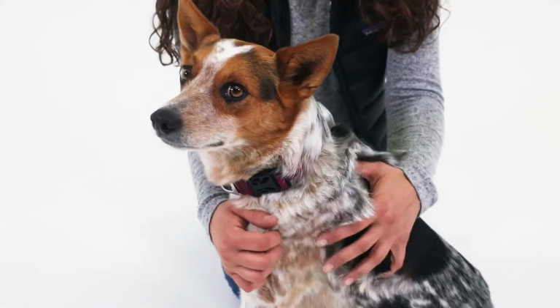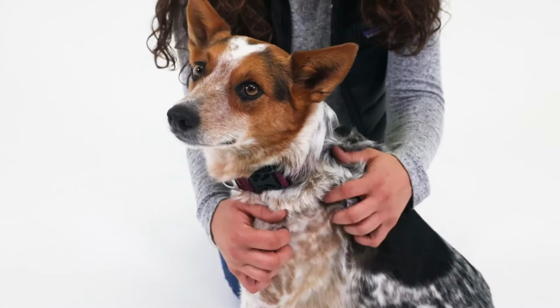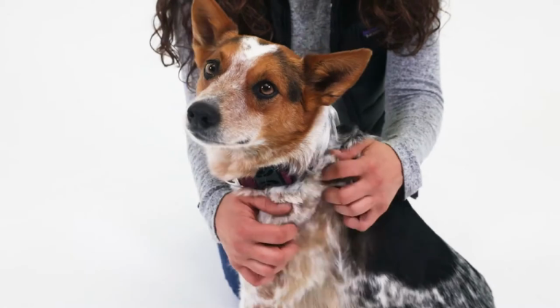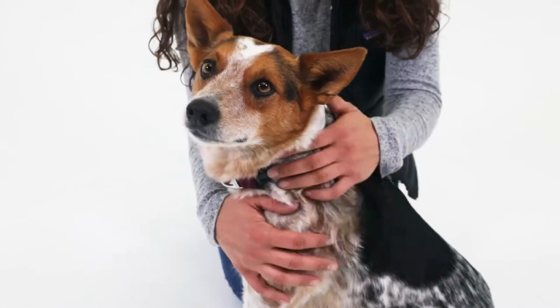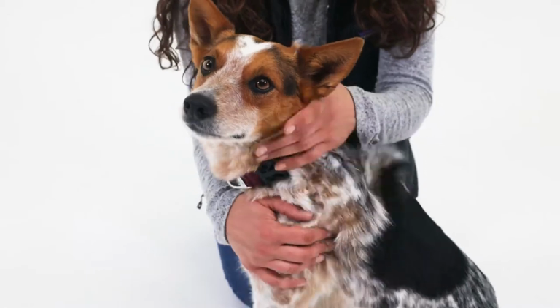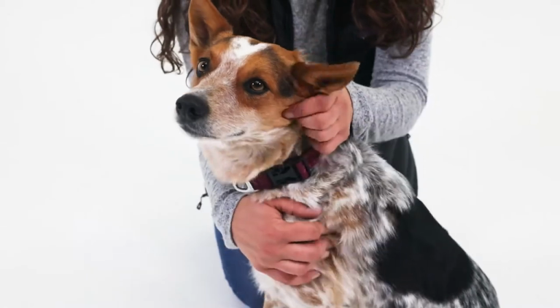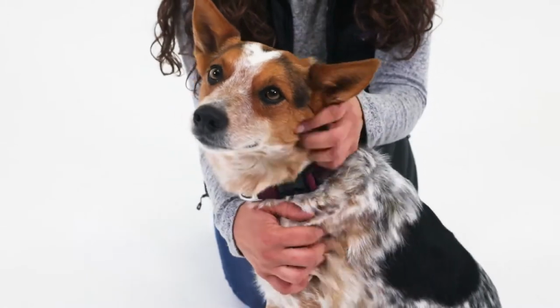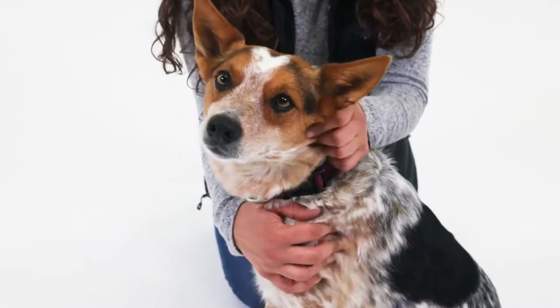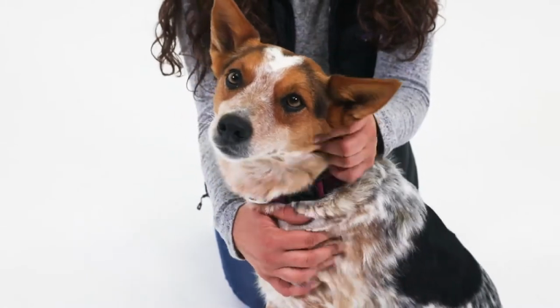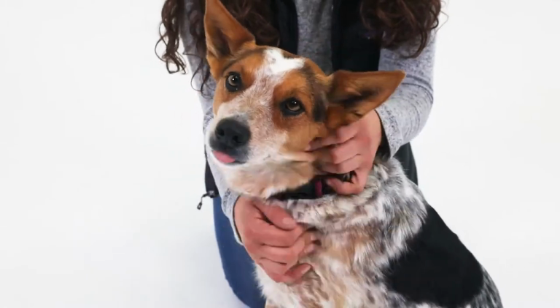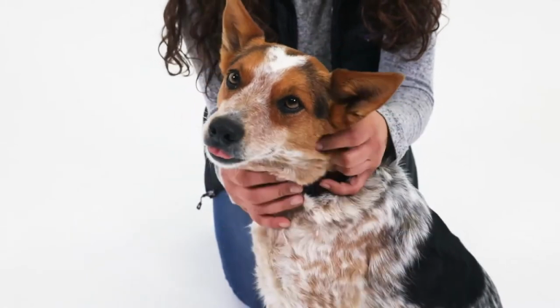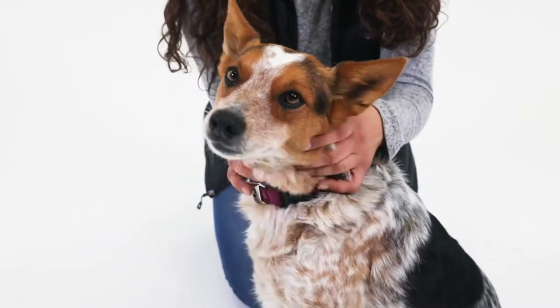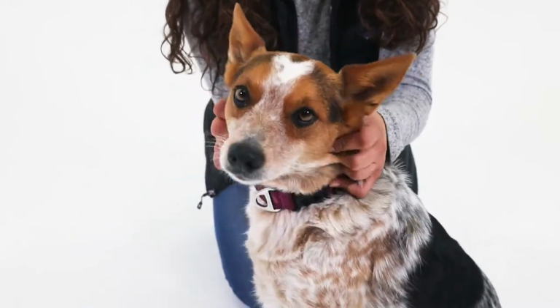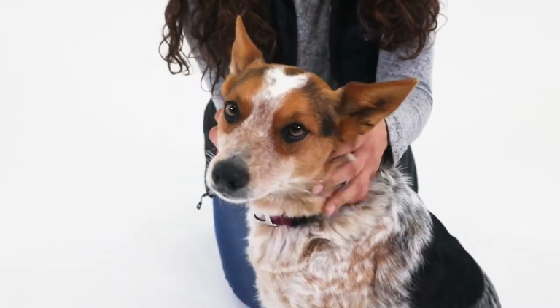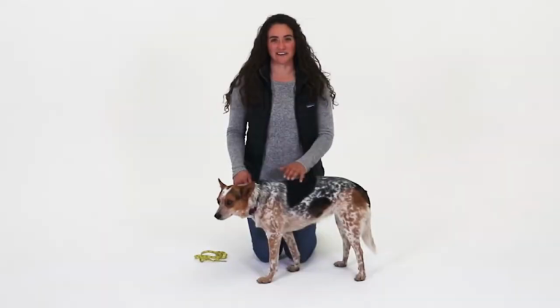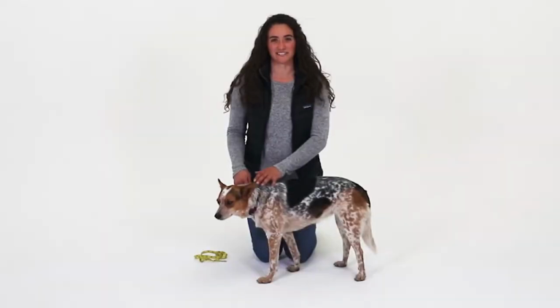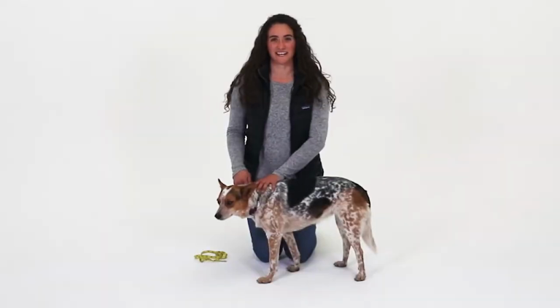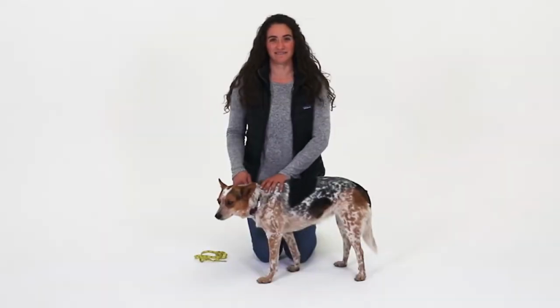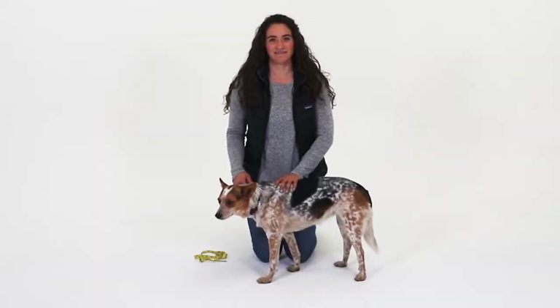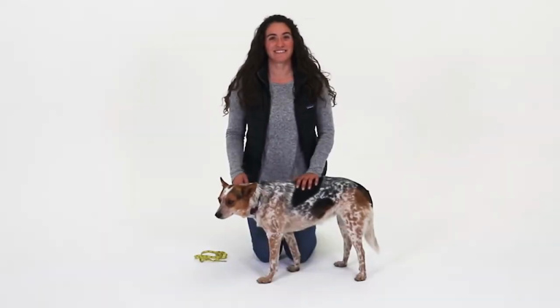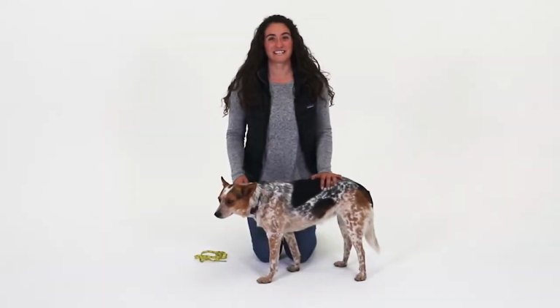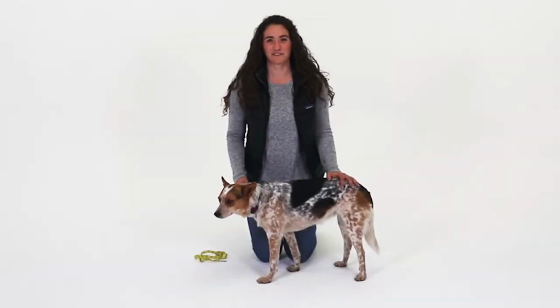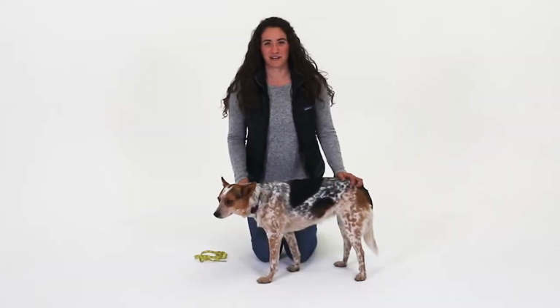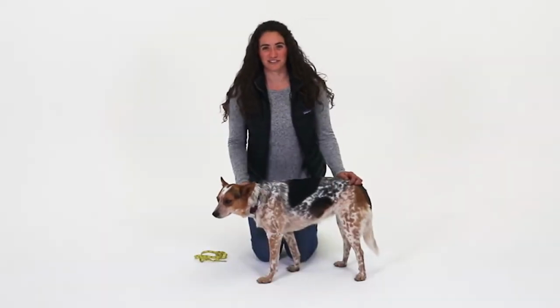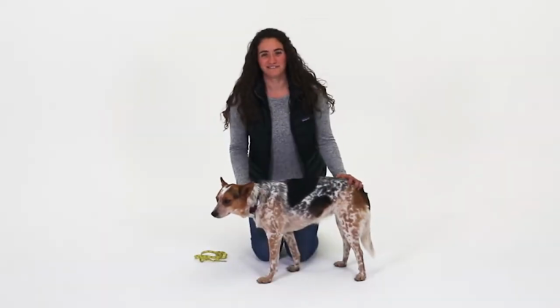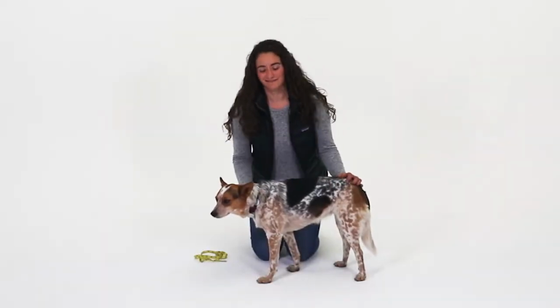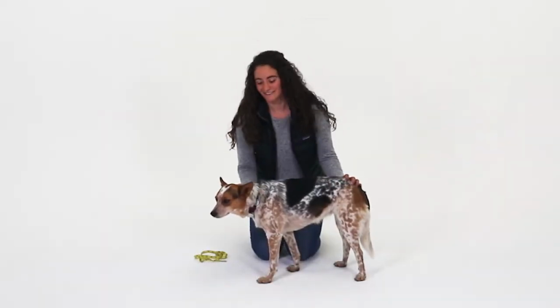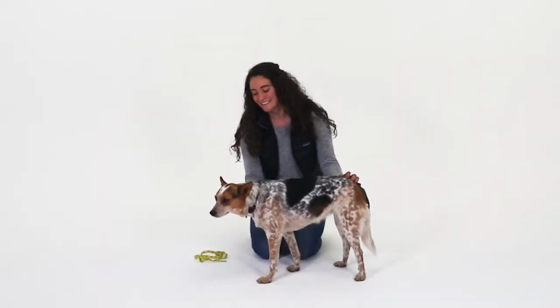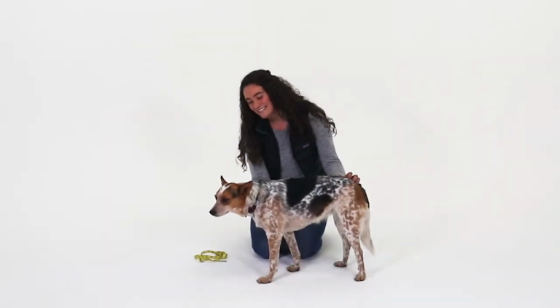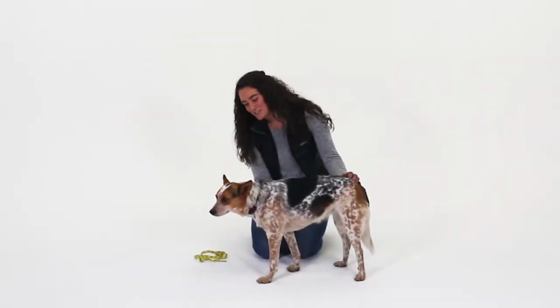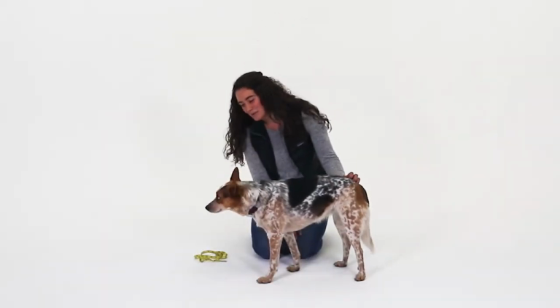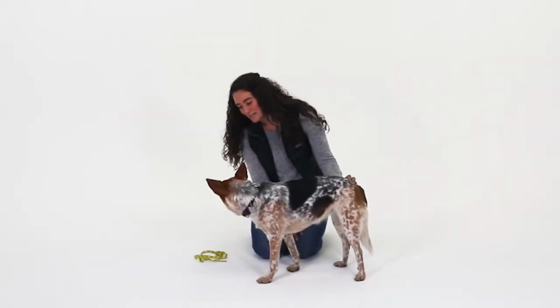Now that you have your measurement, grab some gear and get outside. Thanks for watching. Nice job, Emma.